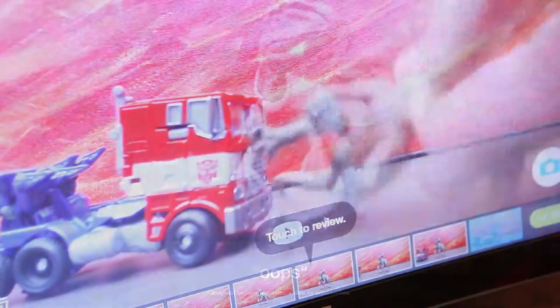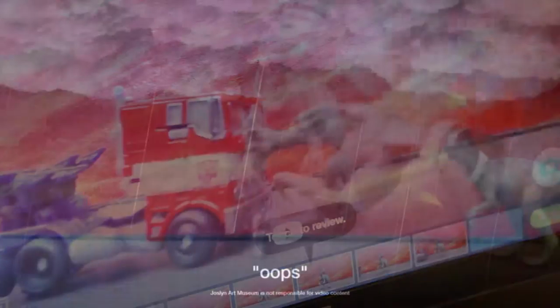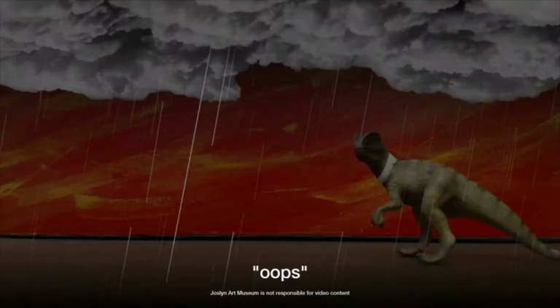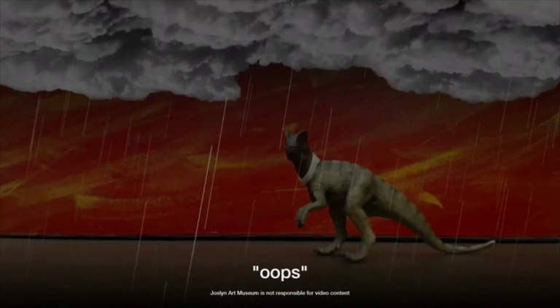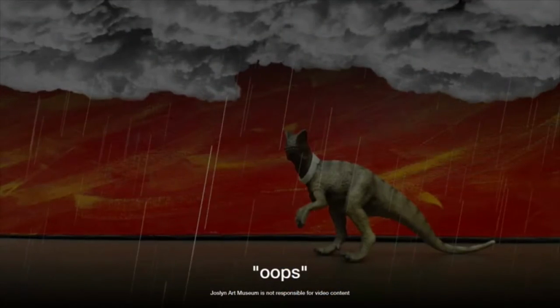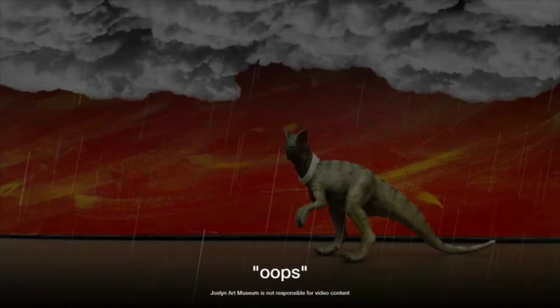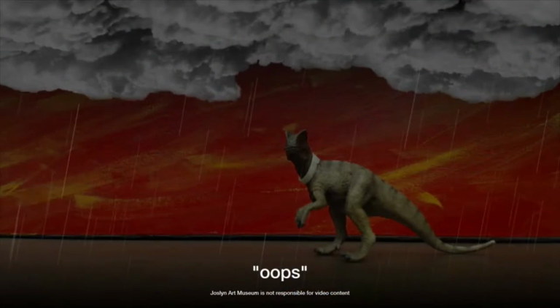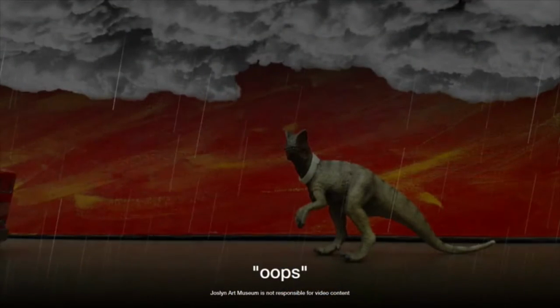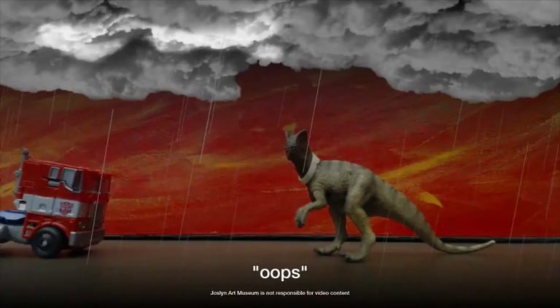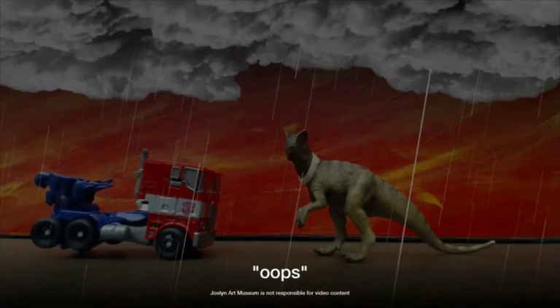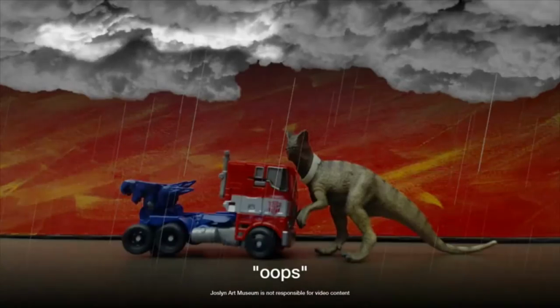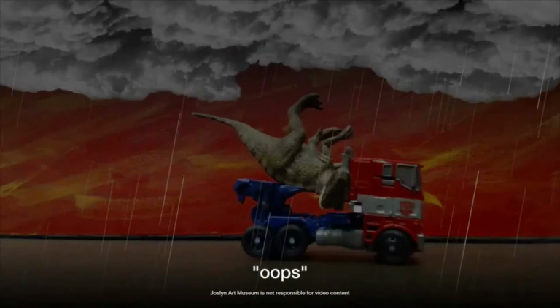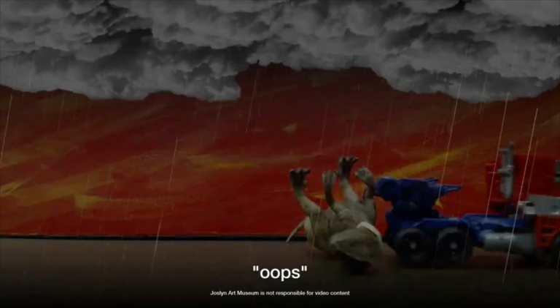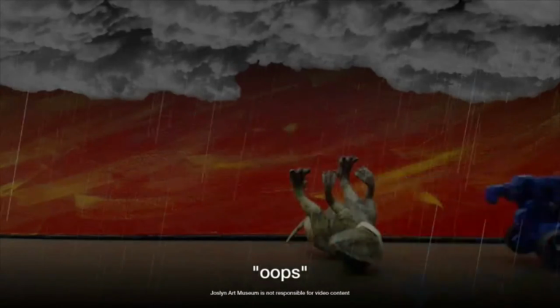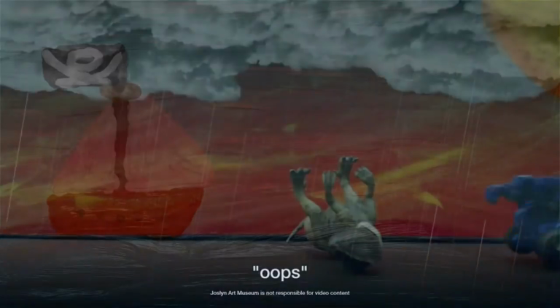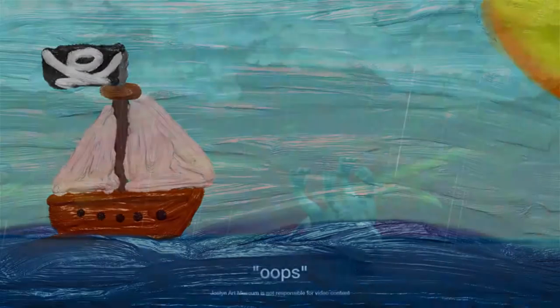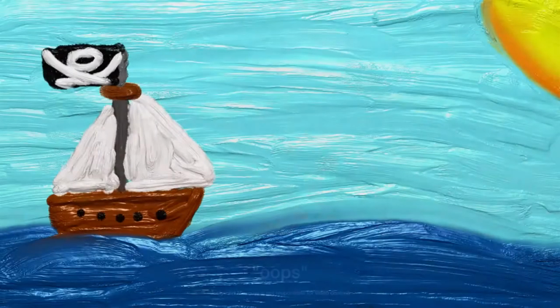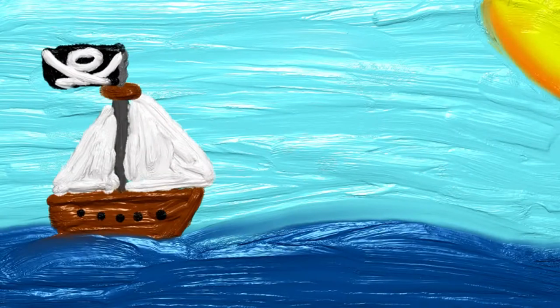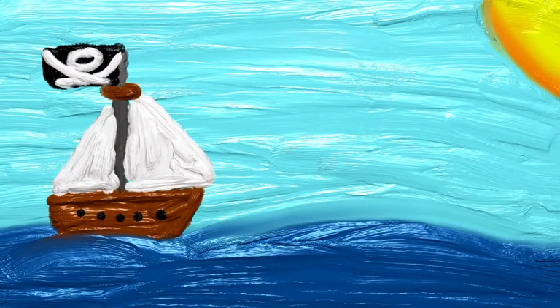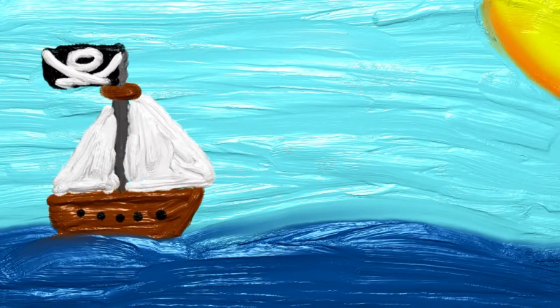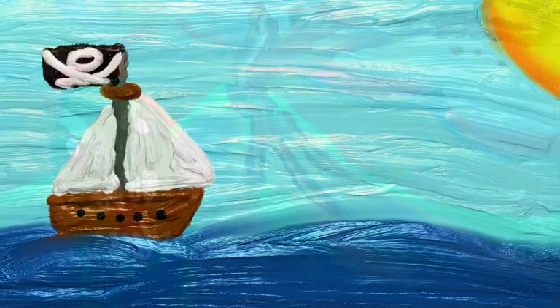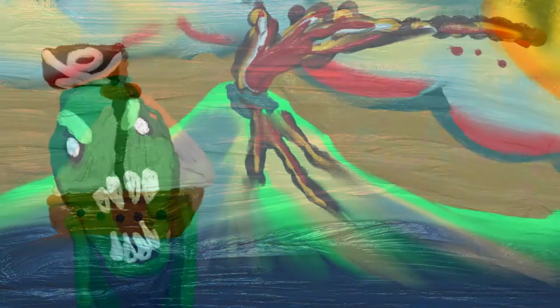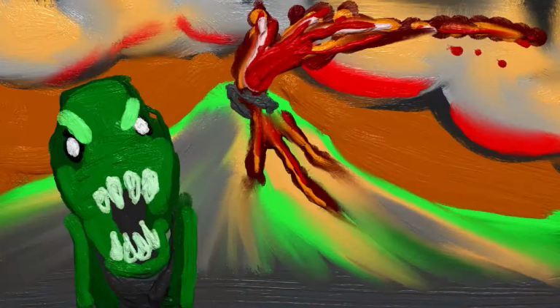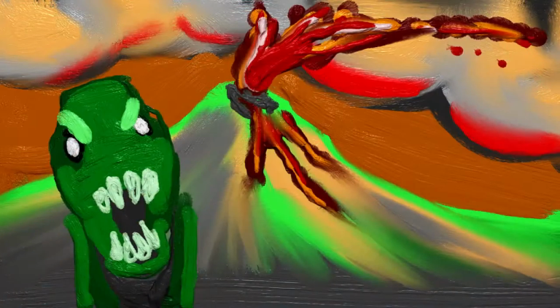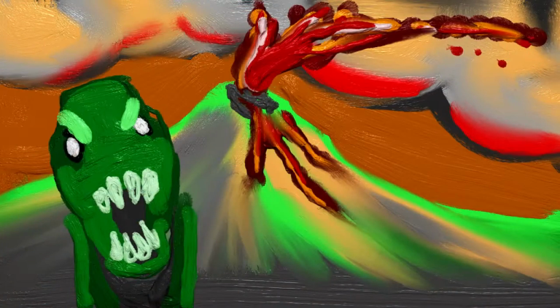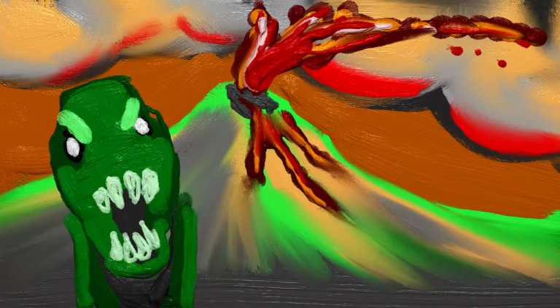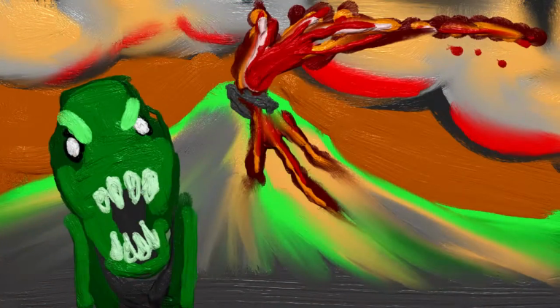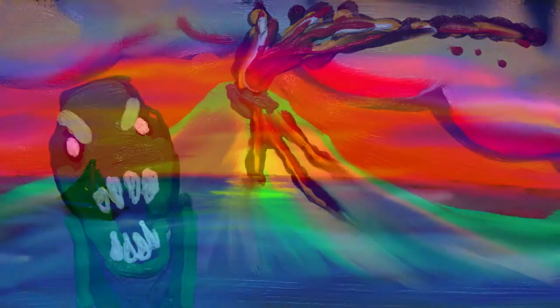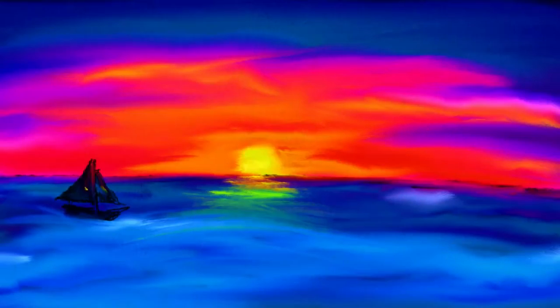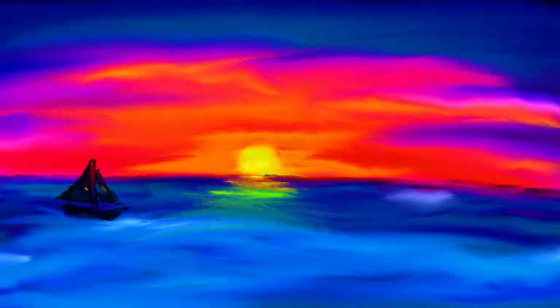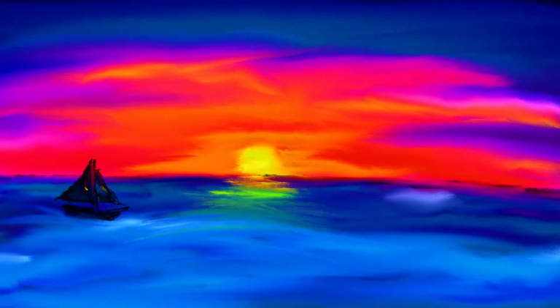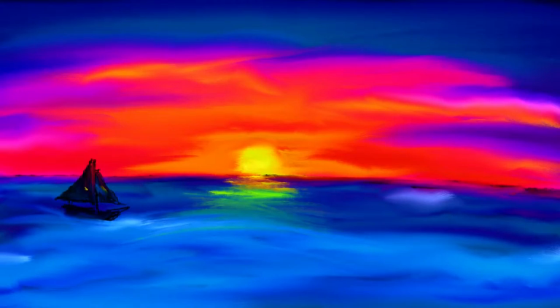In a space that mixes both digital and physical activities, visitors of all ages can be inspired and create their own custom art.